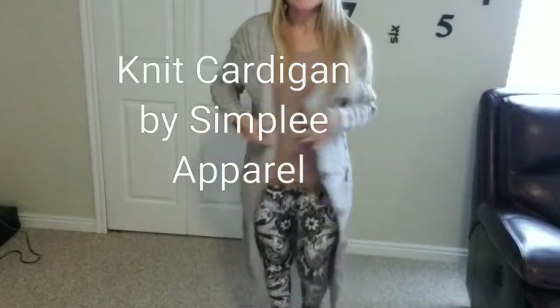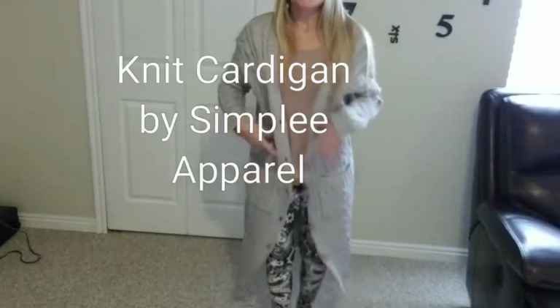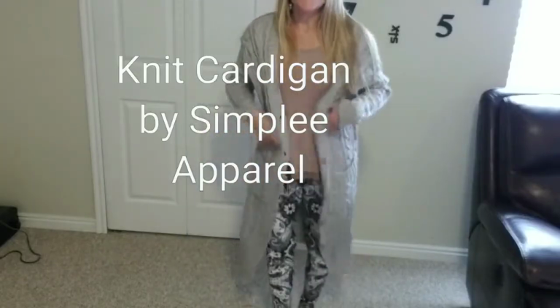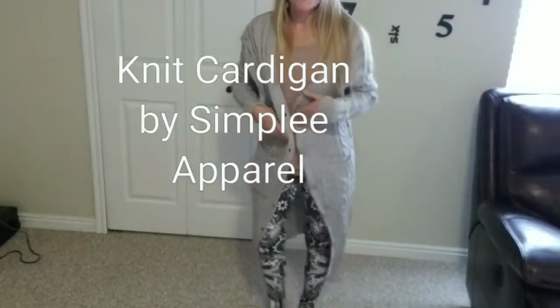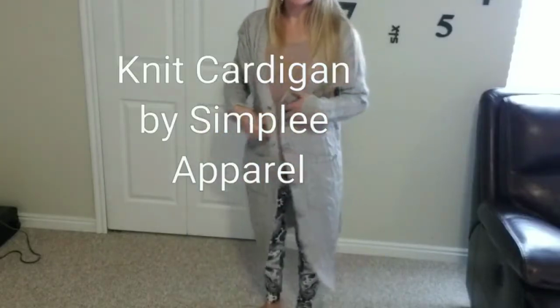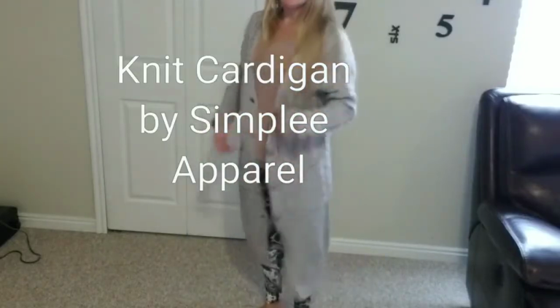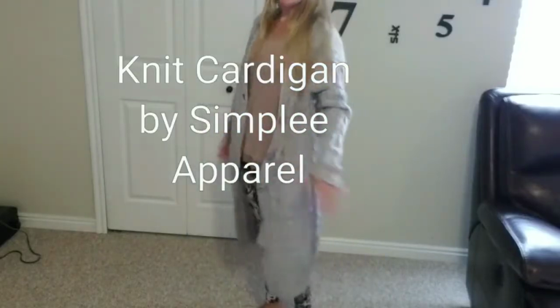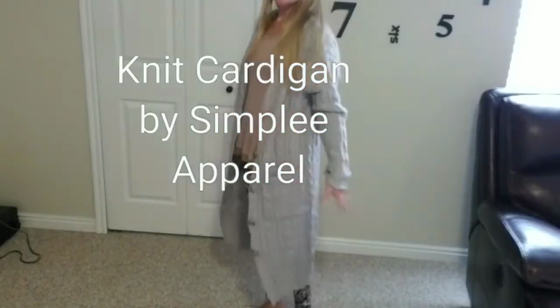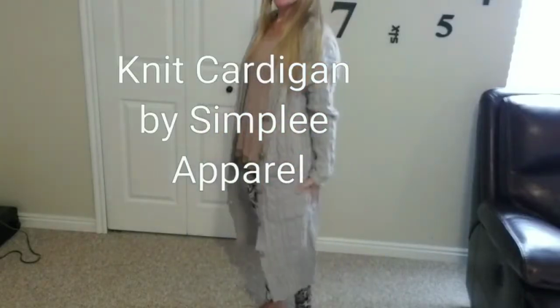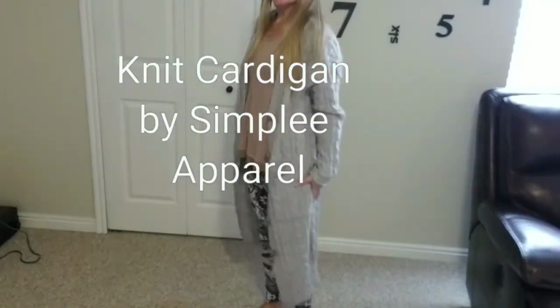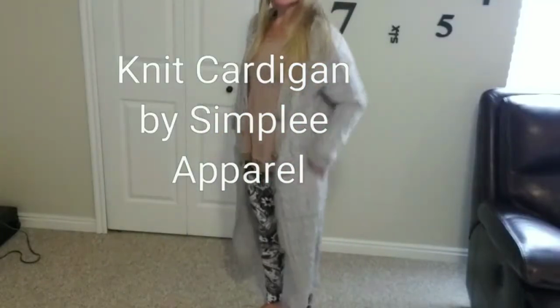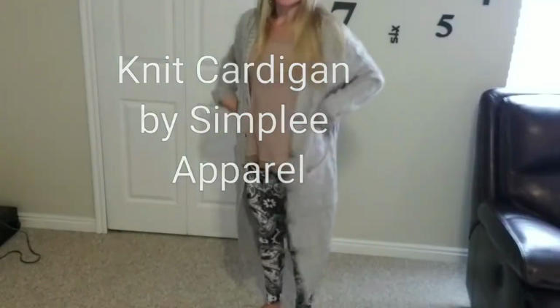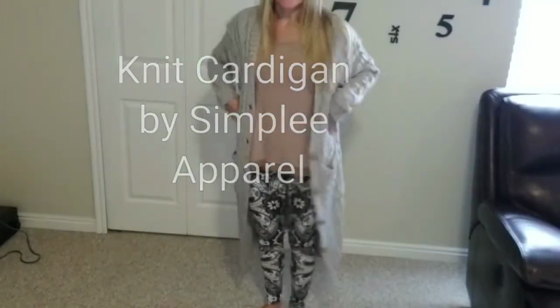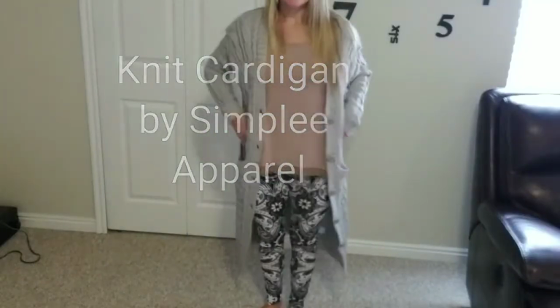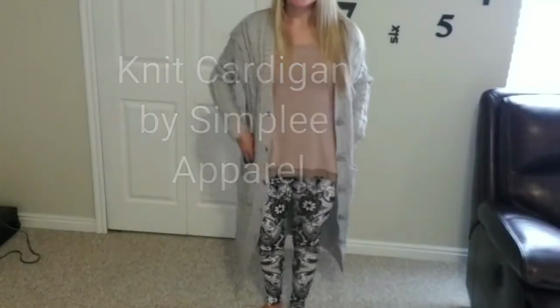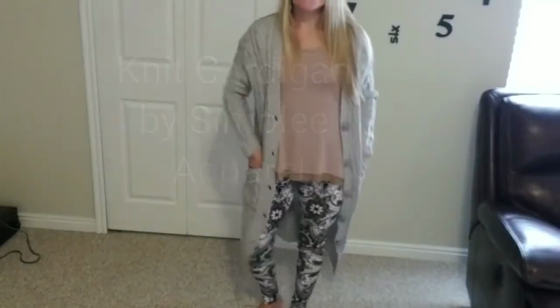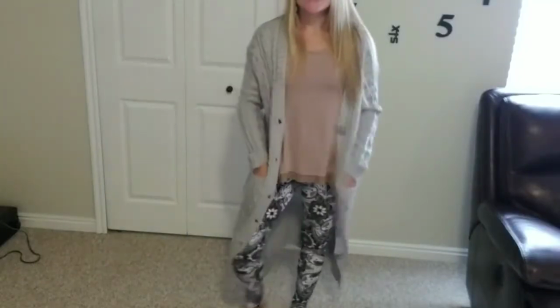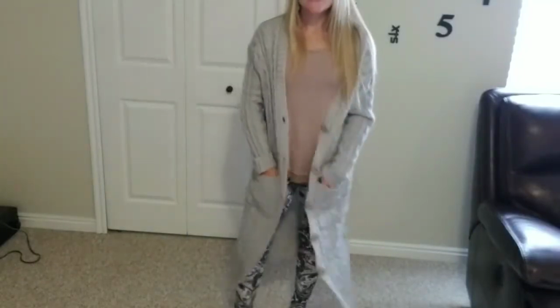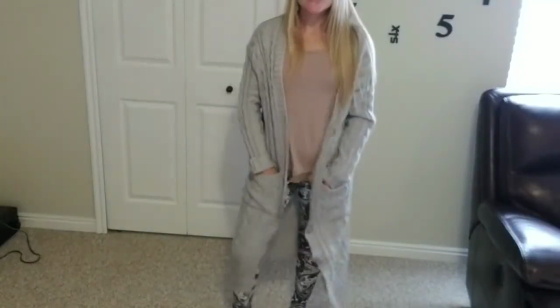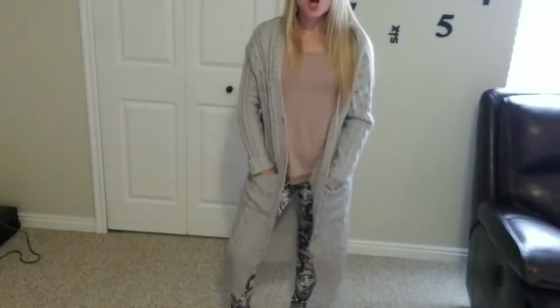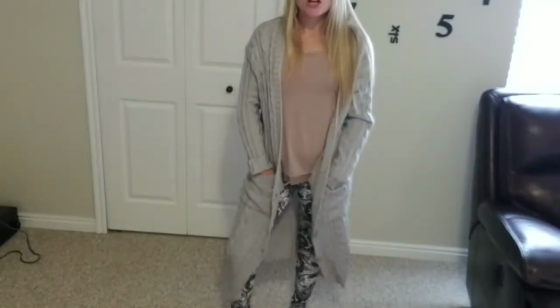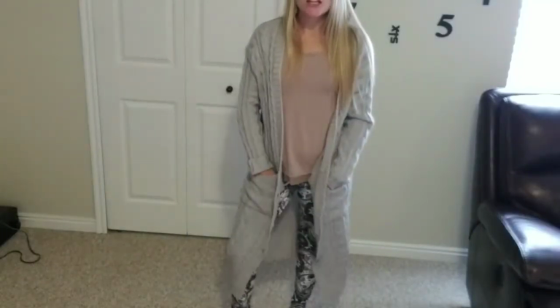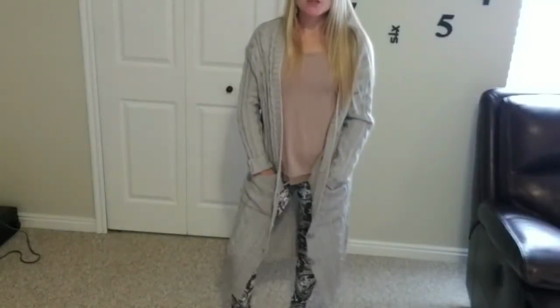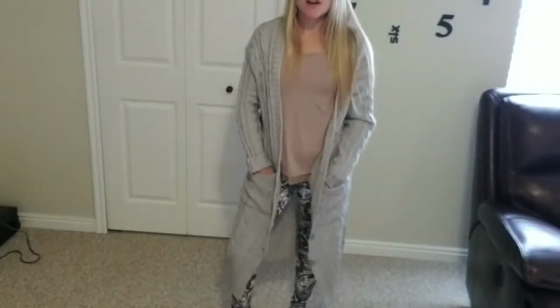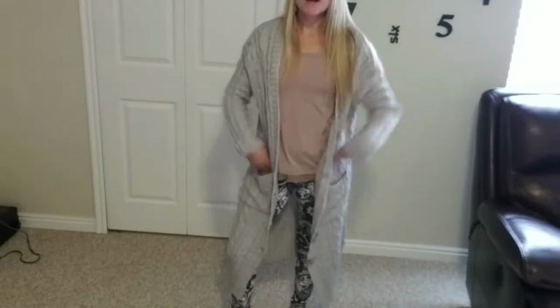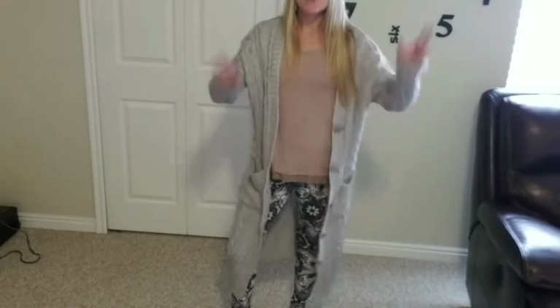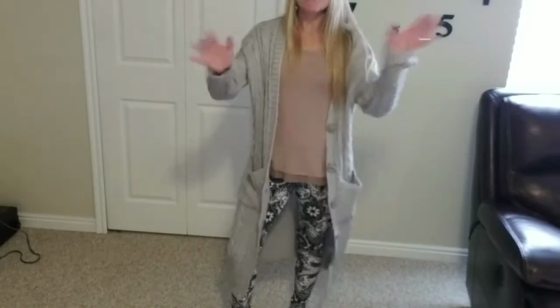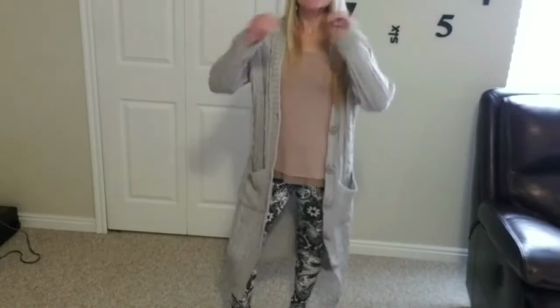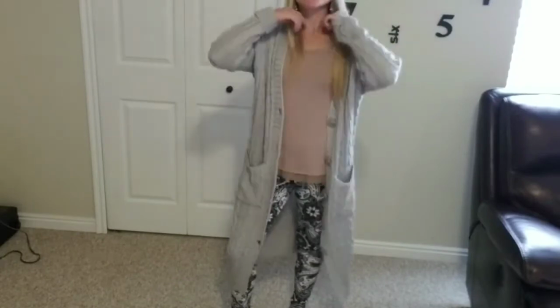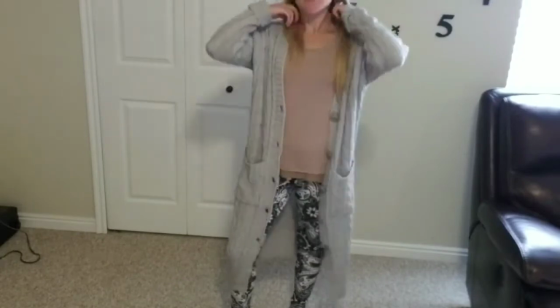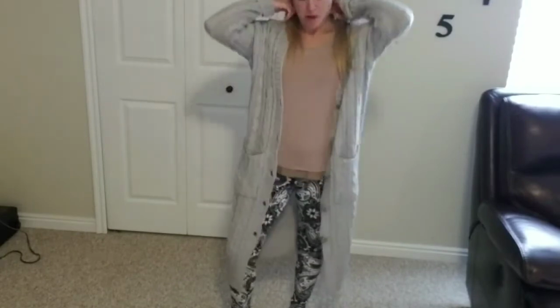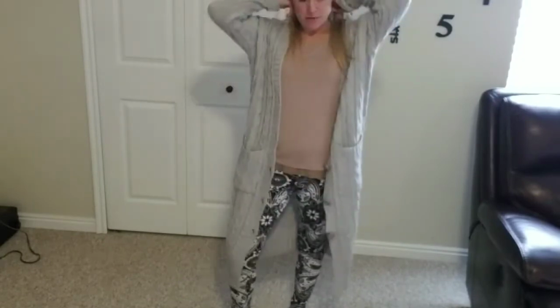Today I'm going to be giving you a closer look at this knit cardigan sweater from Simply Apparel.